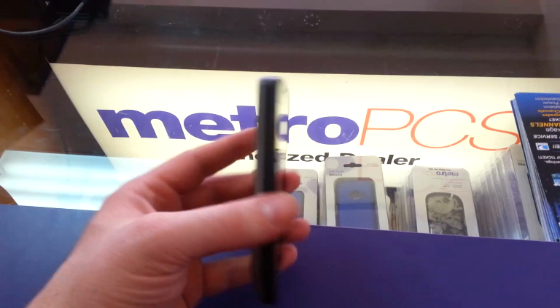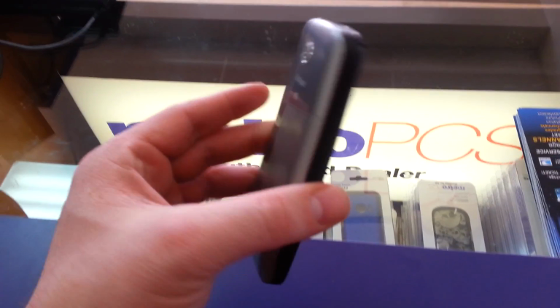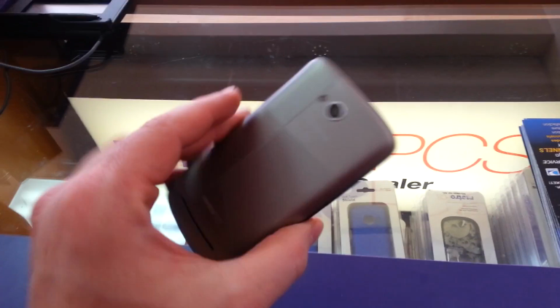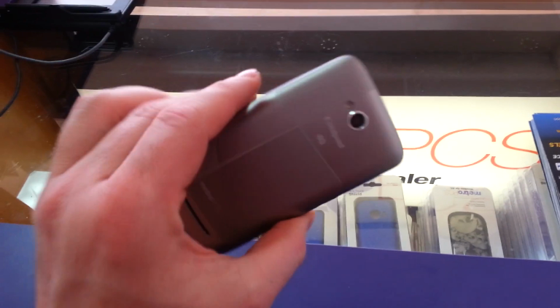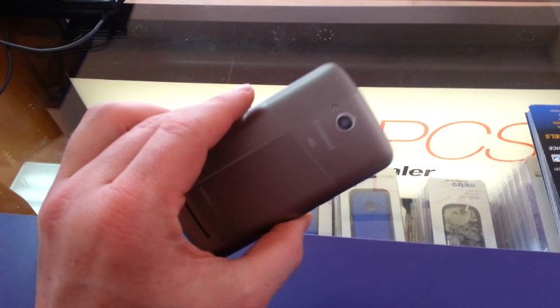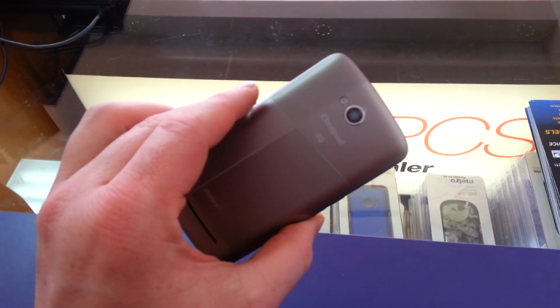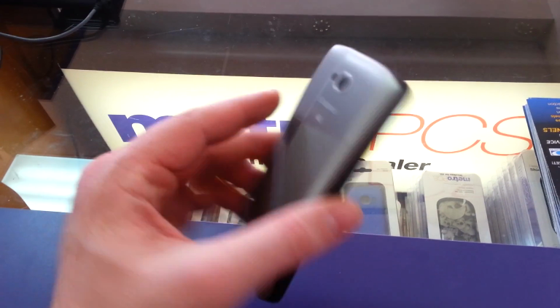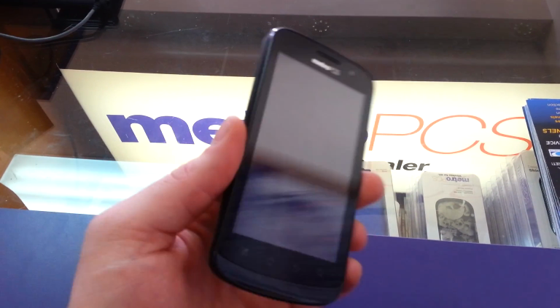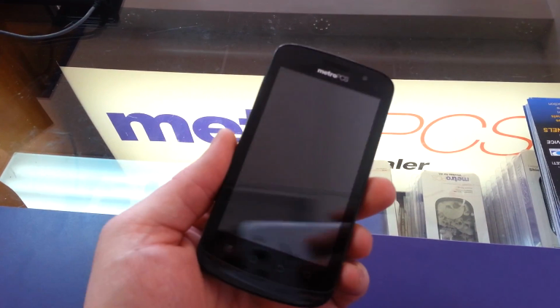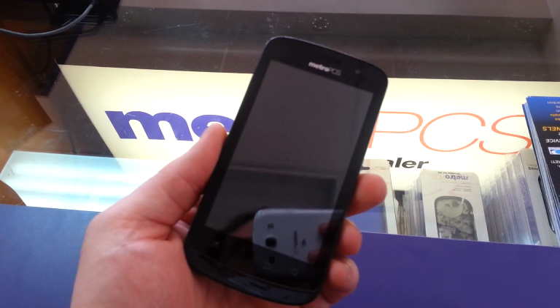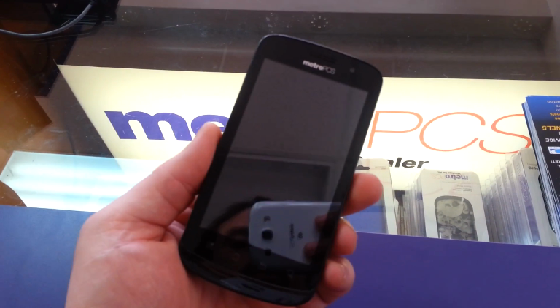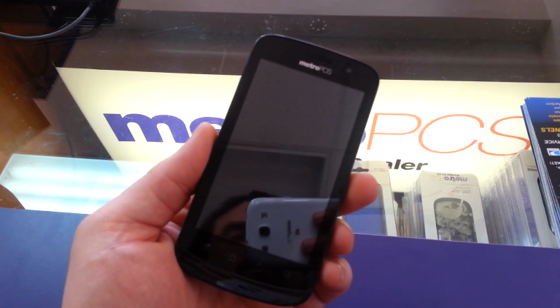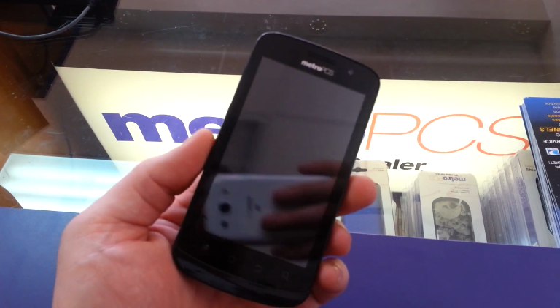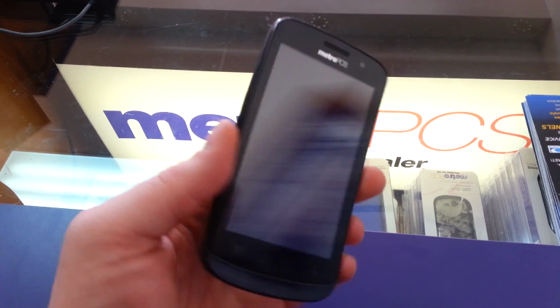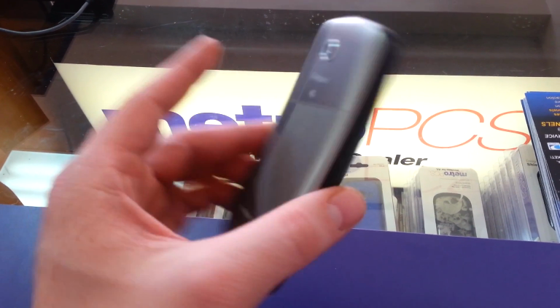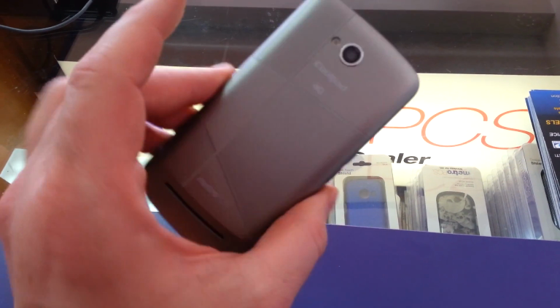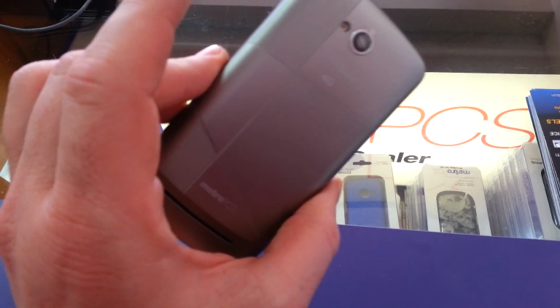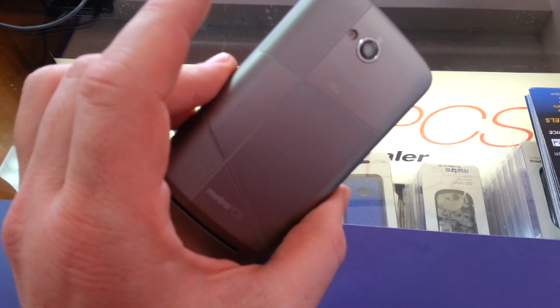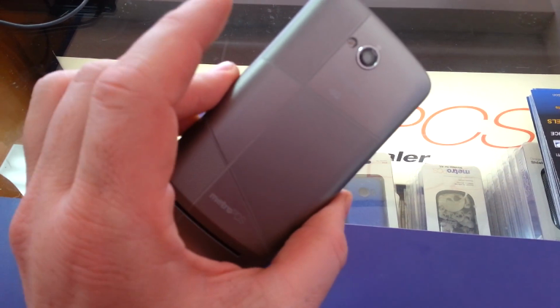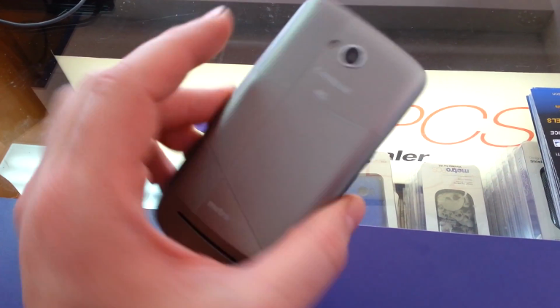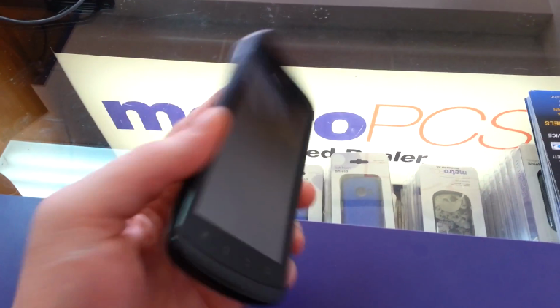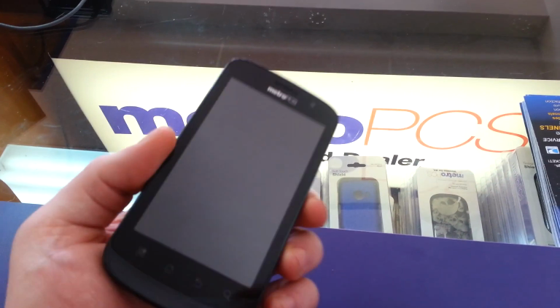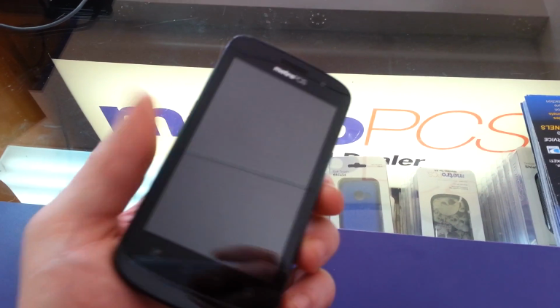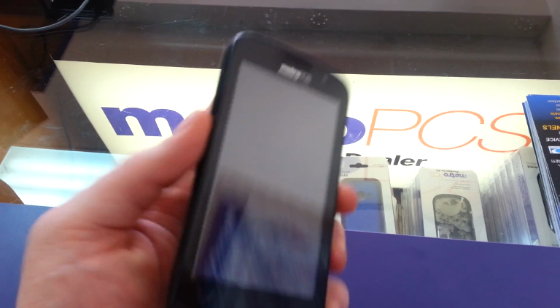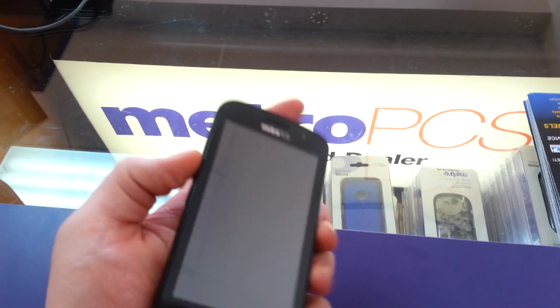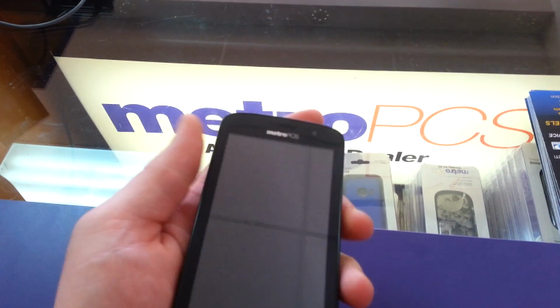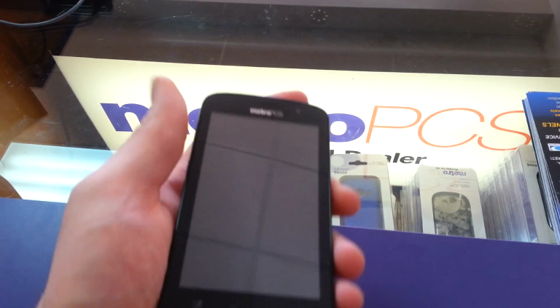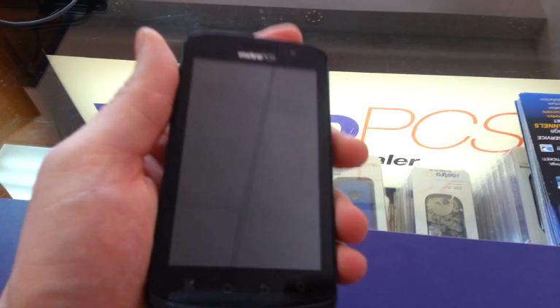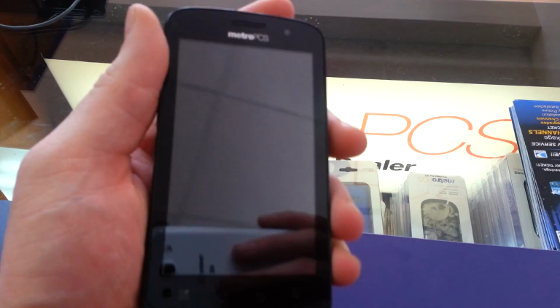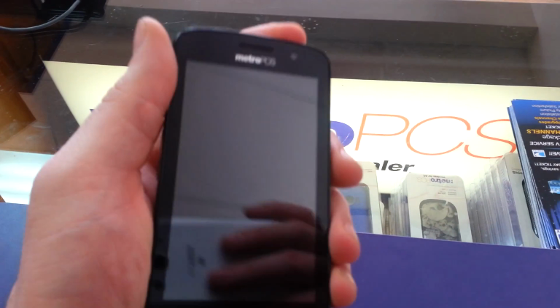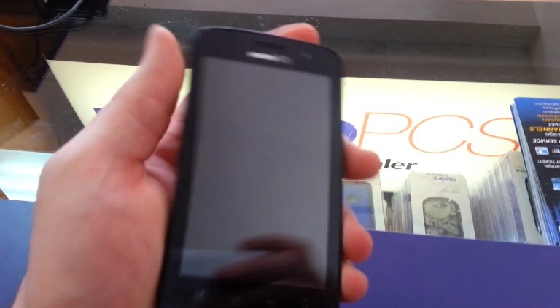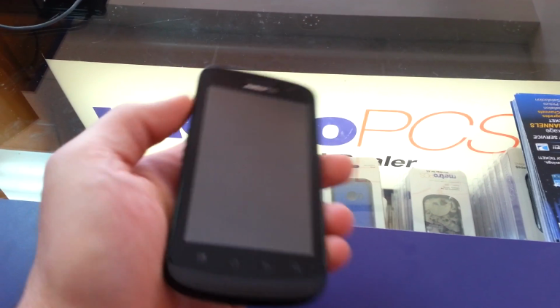This is the CoolPad Quattro 4G from MetroPCS. I'm actually going to show how to root the device today.